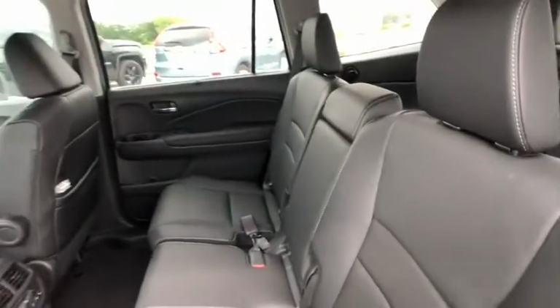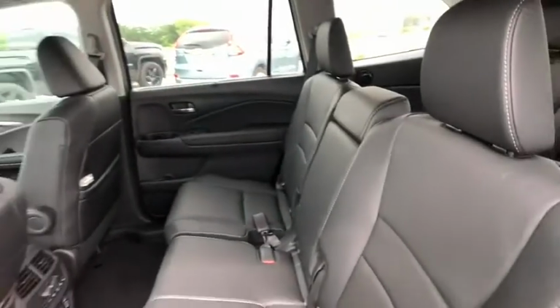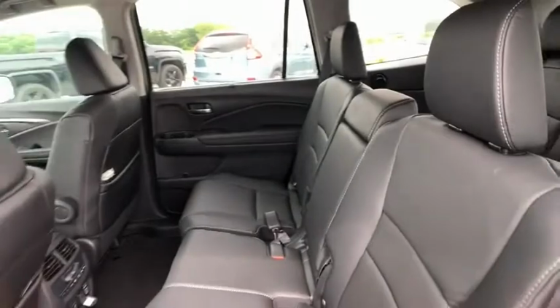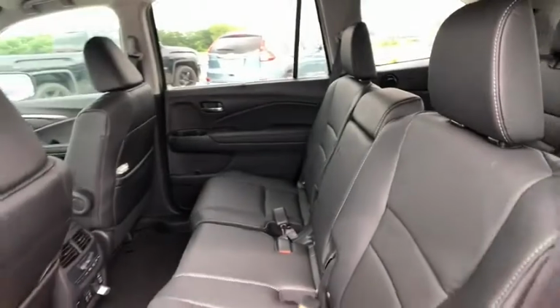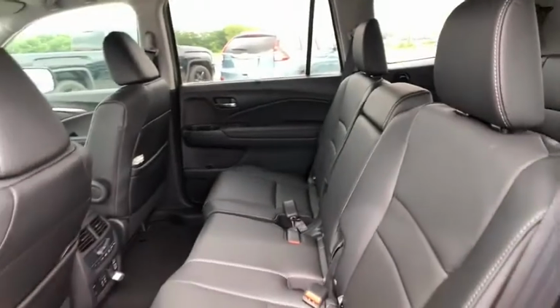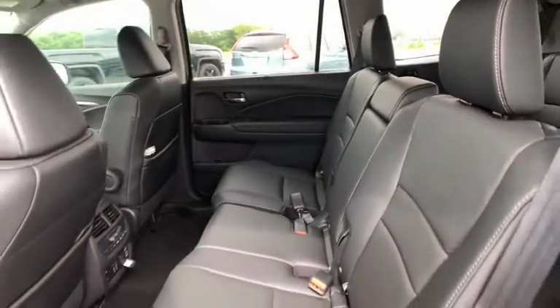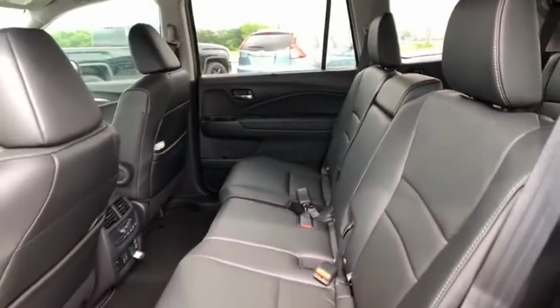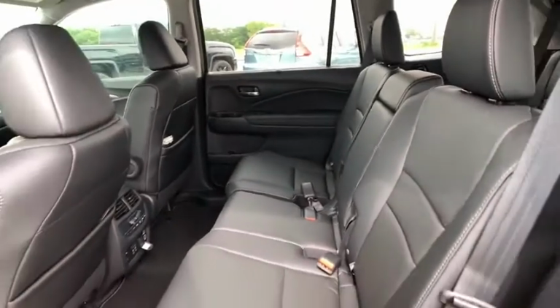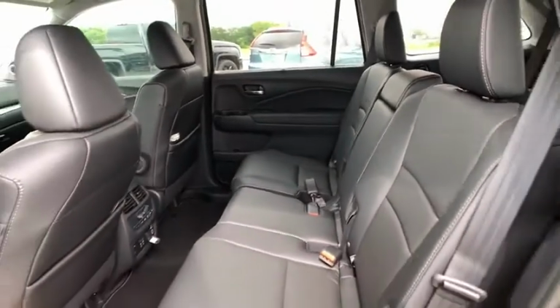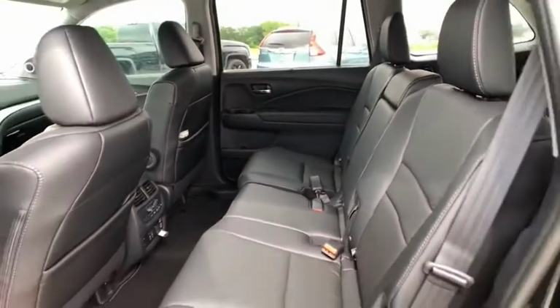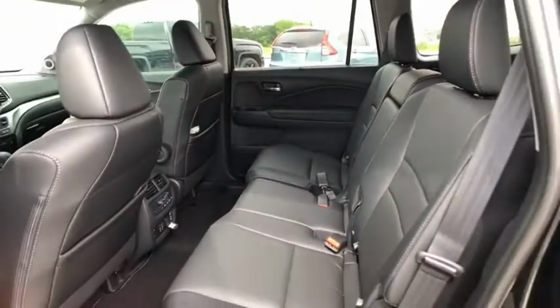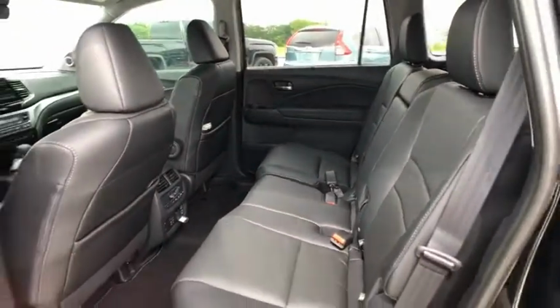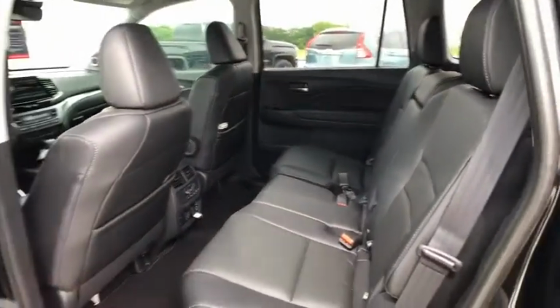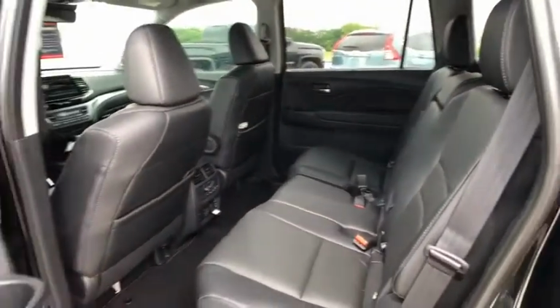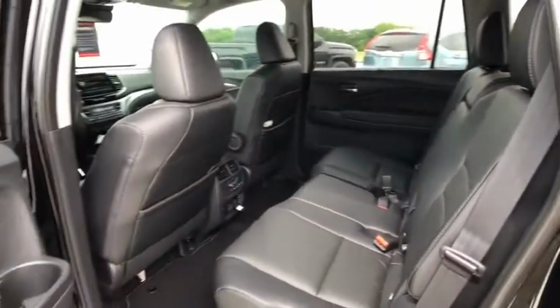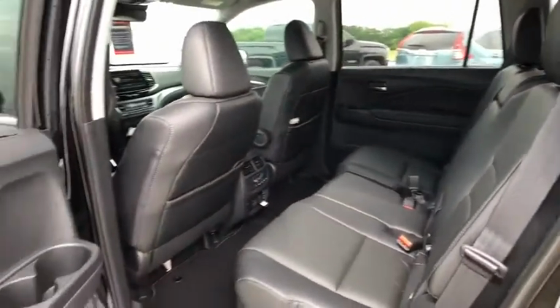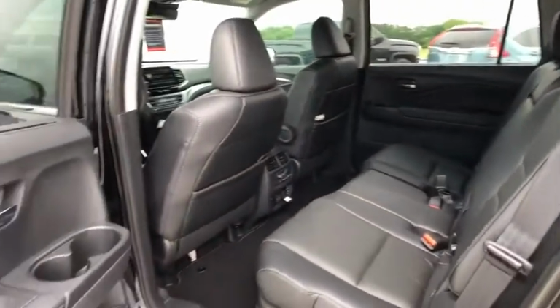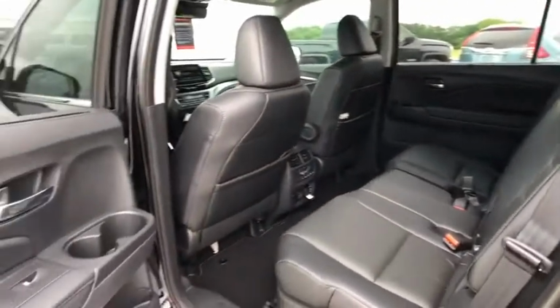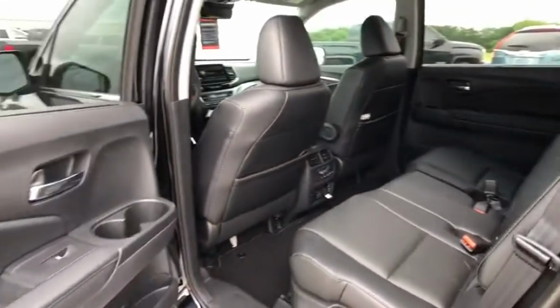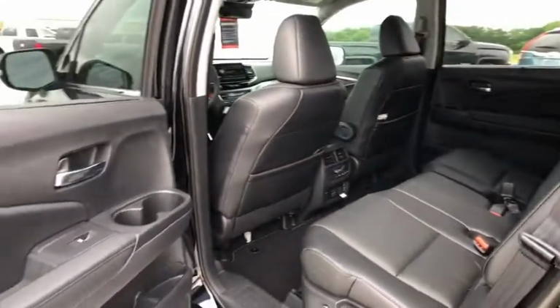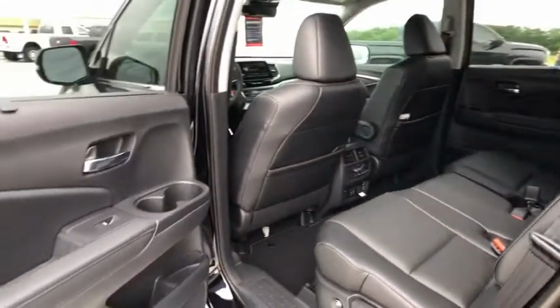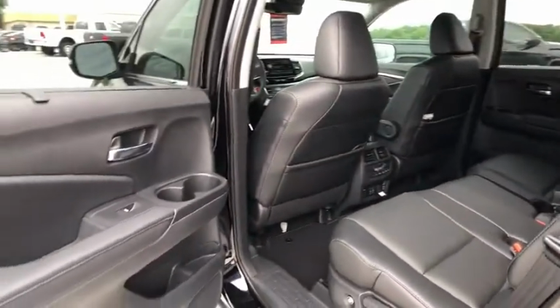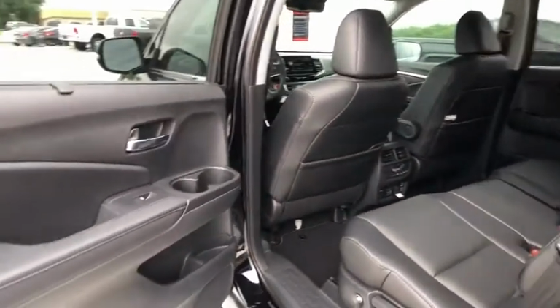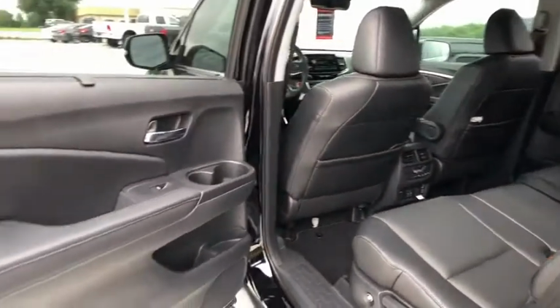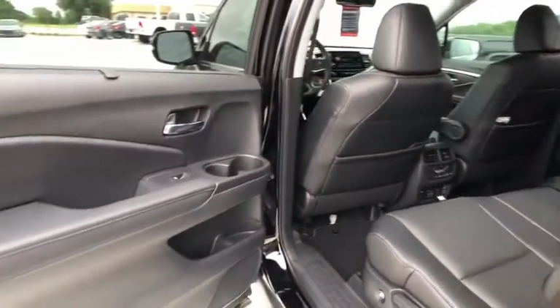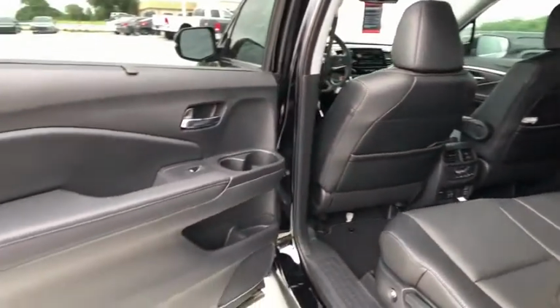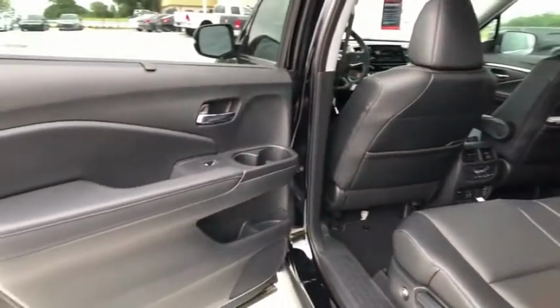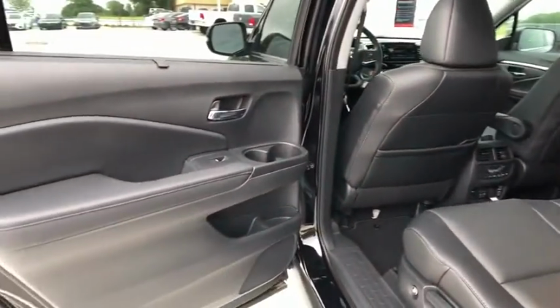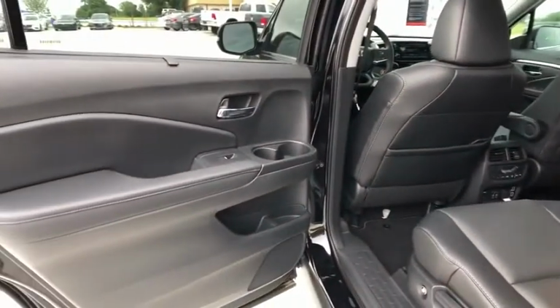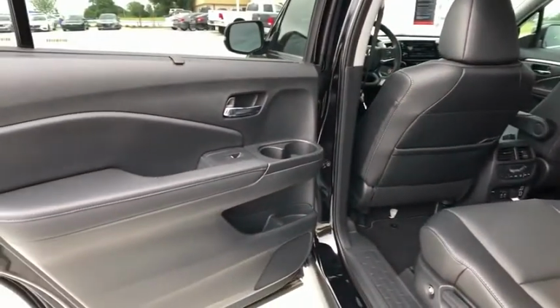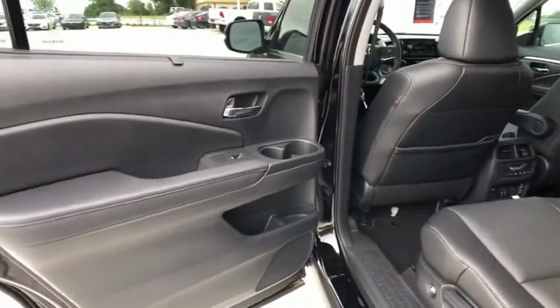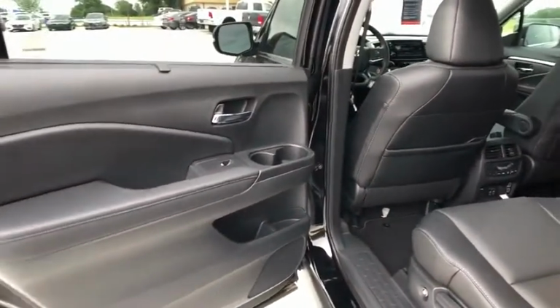Power steering, floor mats, four wheel disc brakes, cruise control, aluminum wheels.